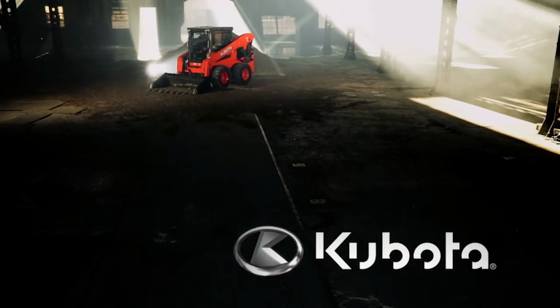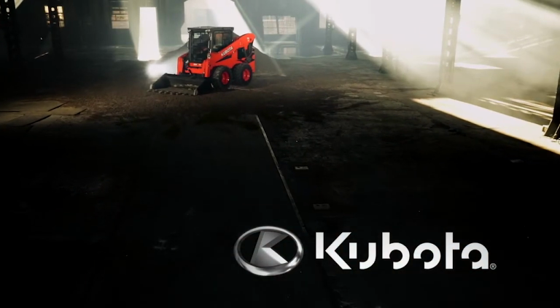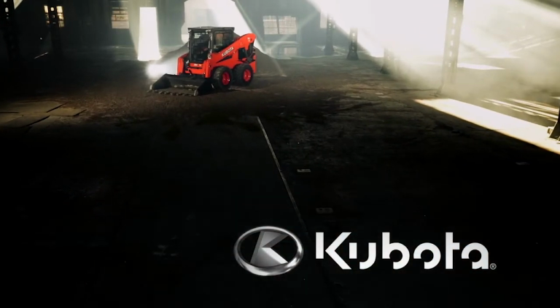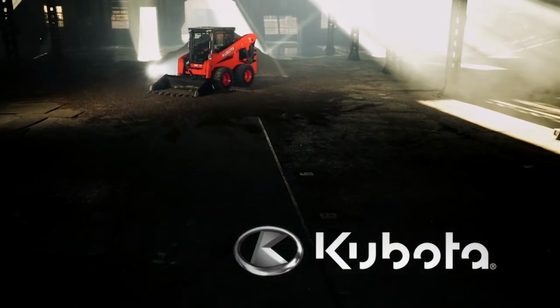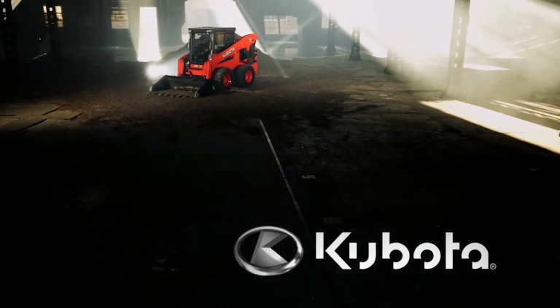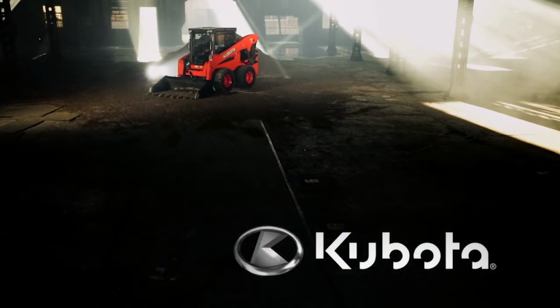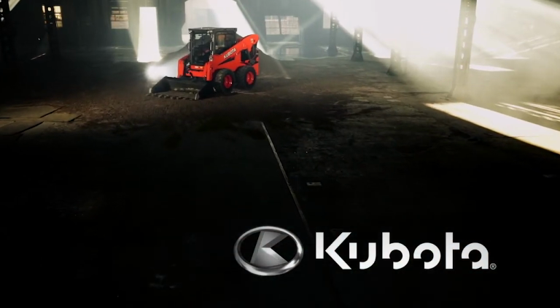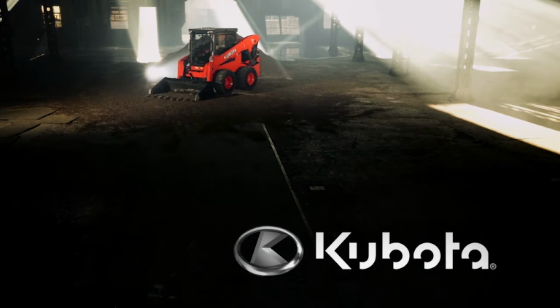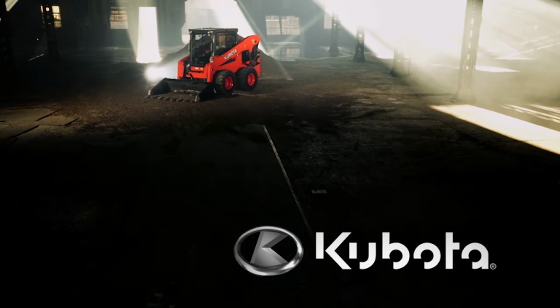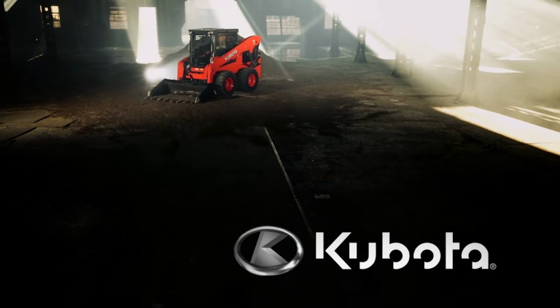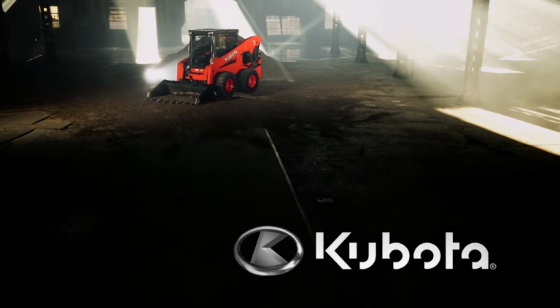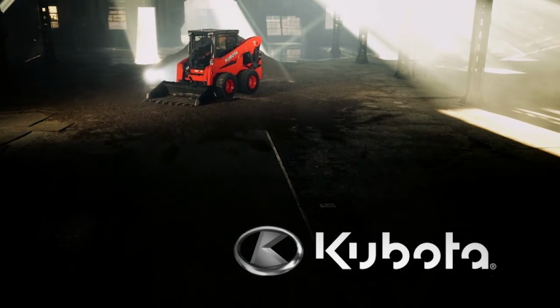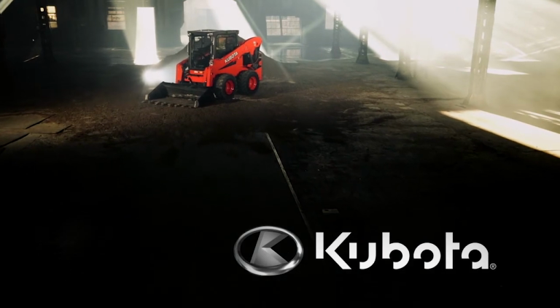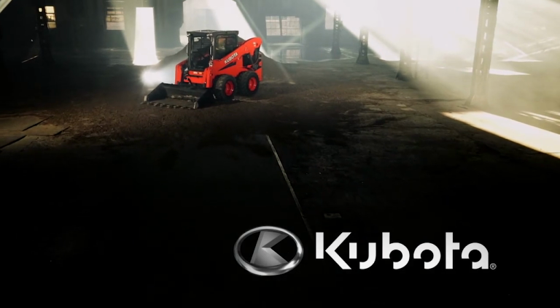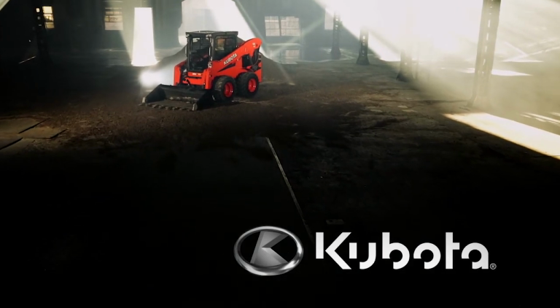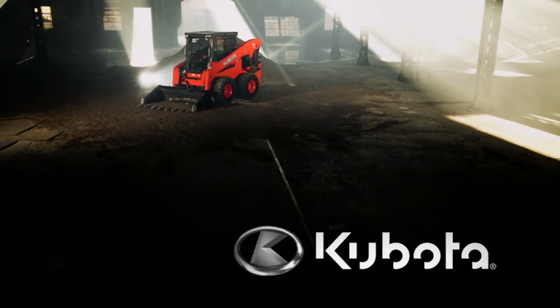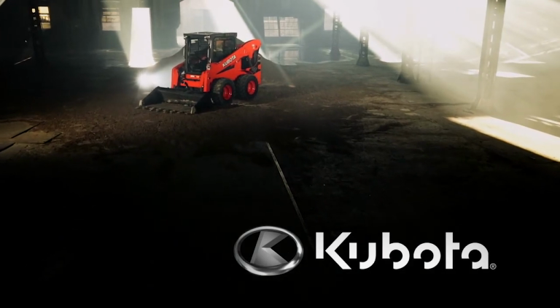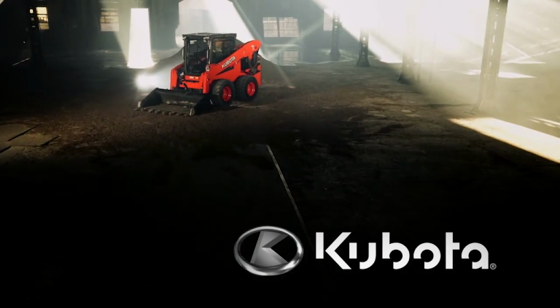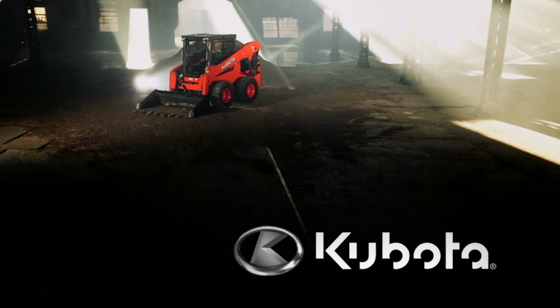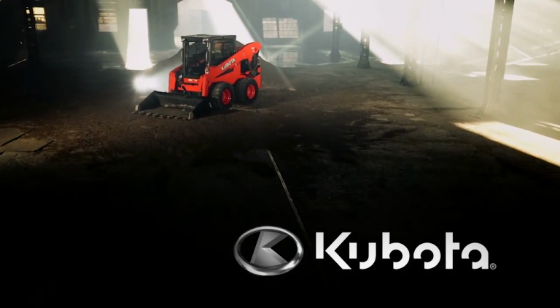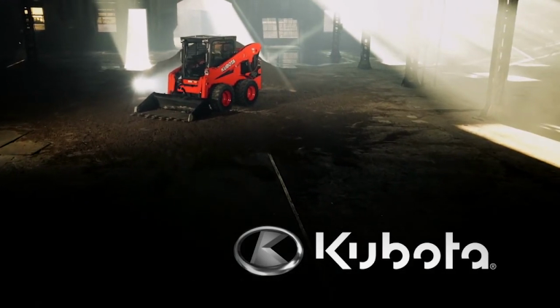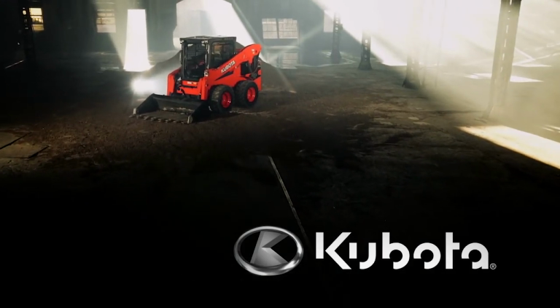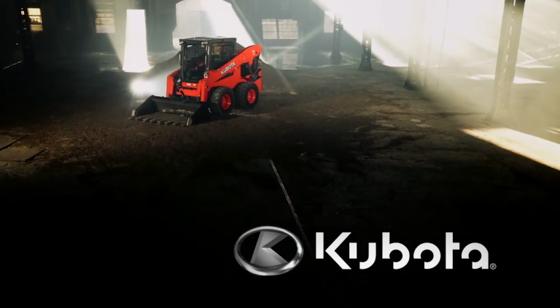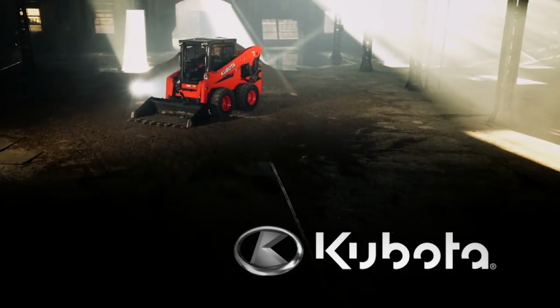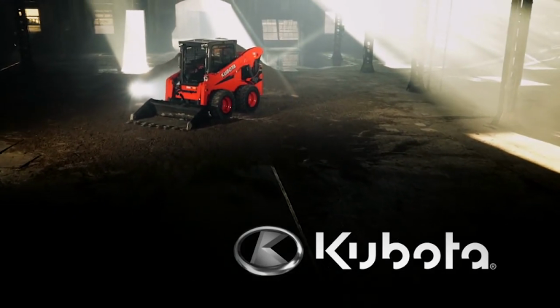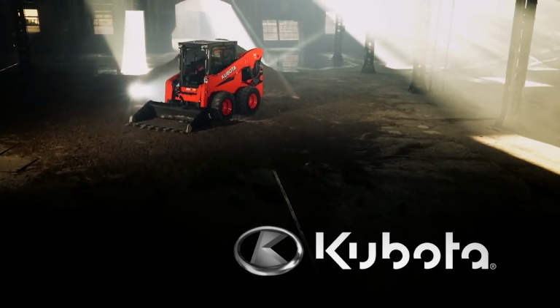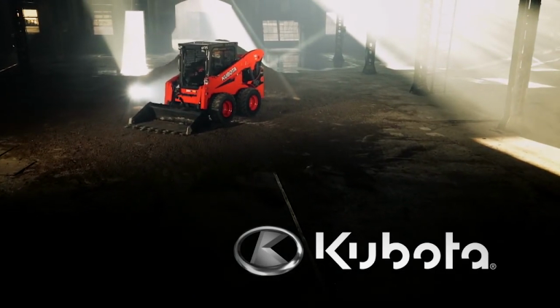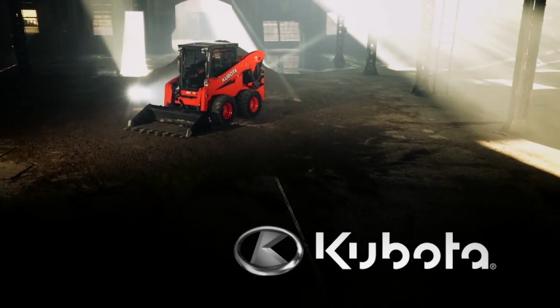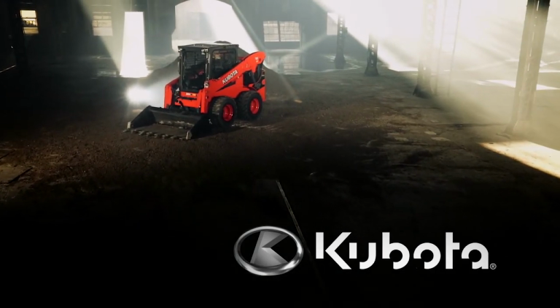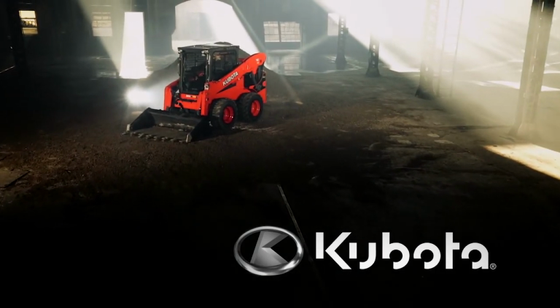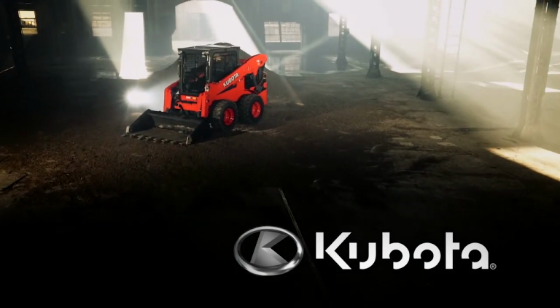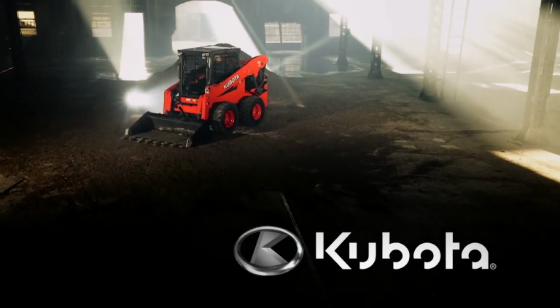Learn more about why intelligent engineering is a smart purchase by visiting your local dealer today.